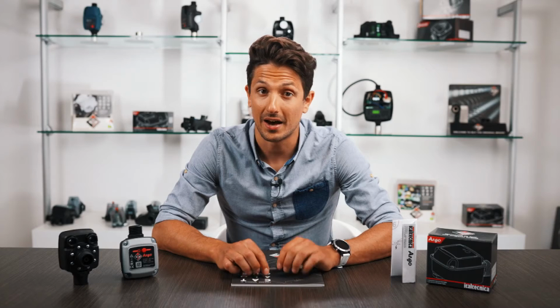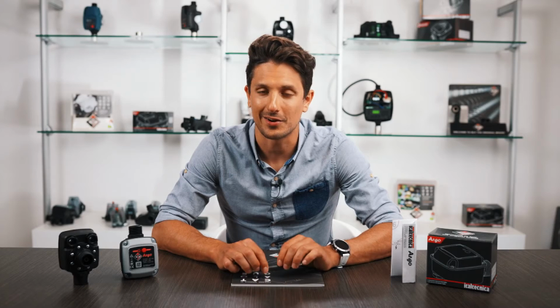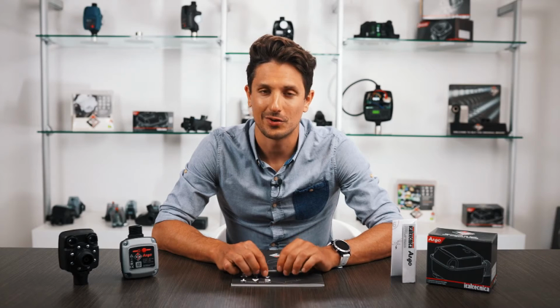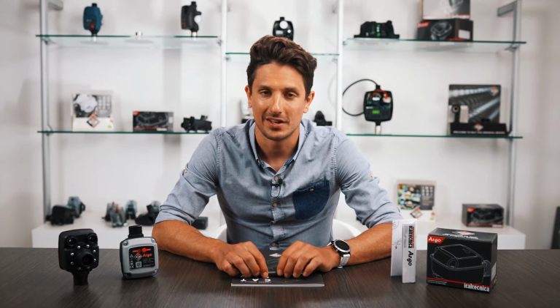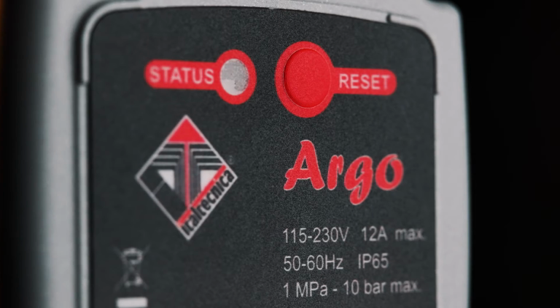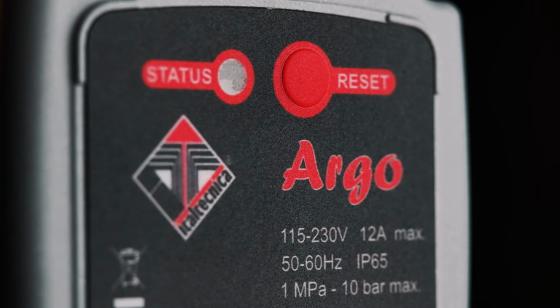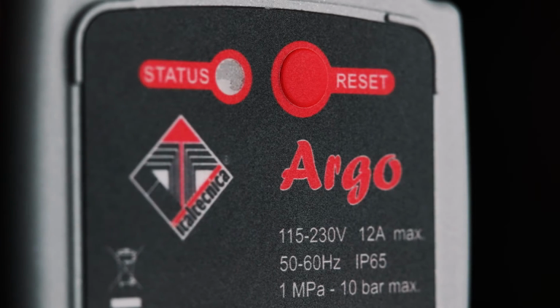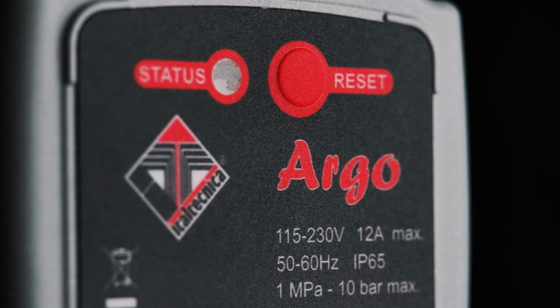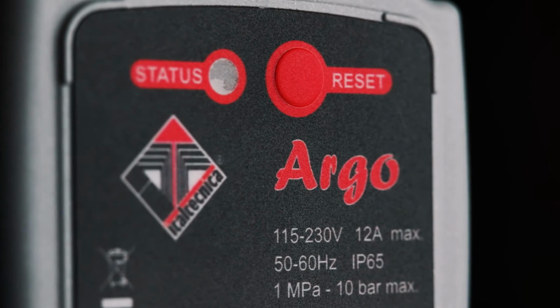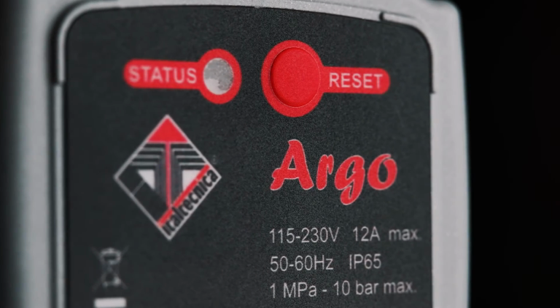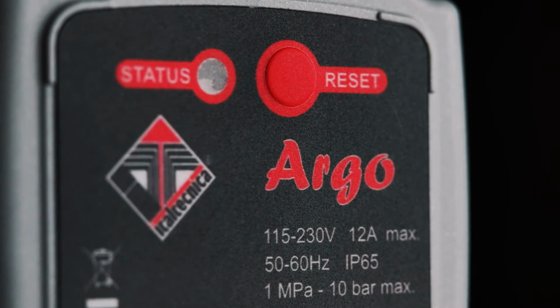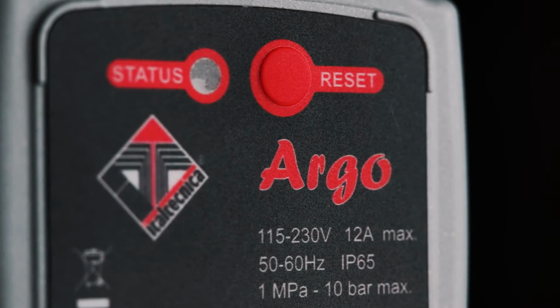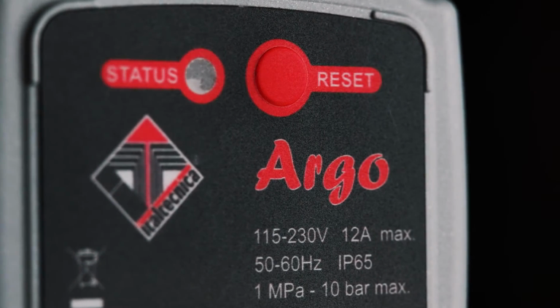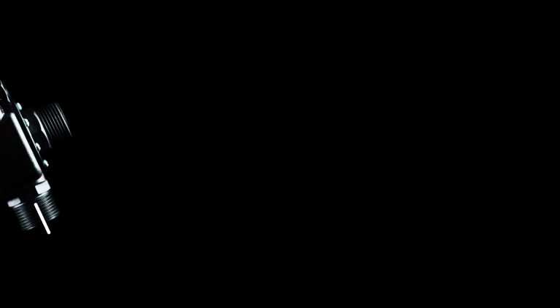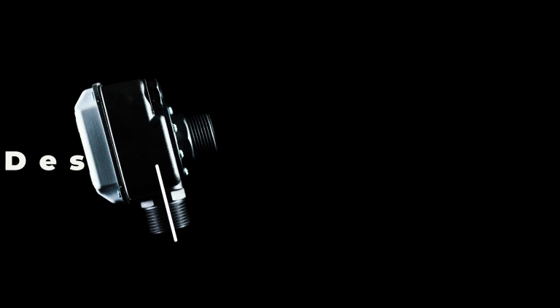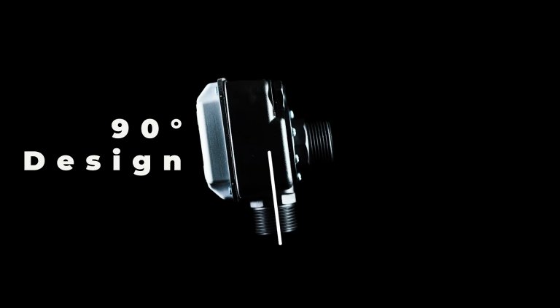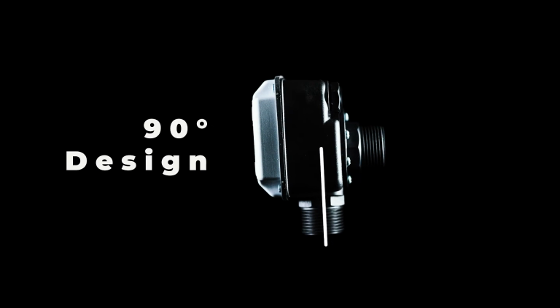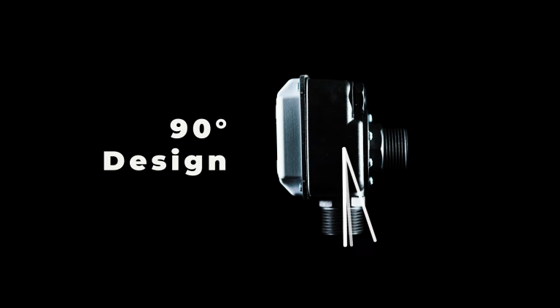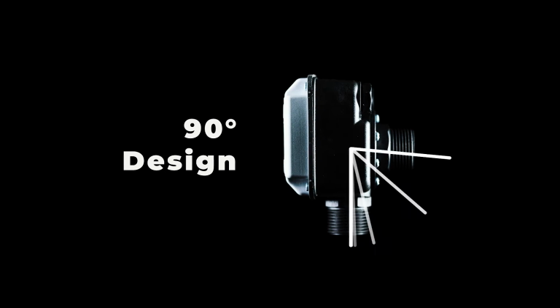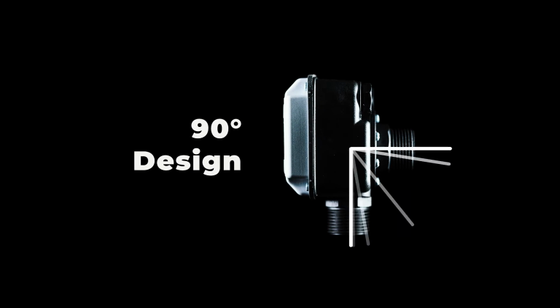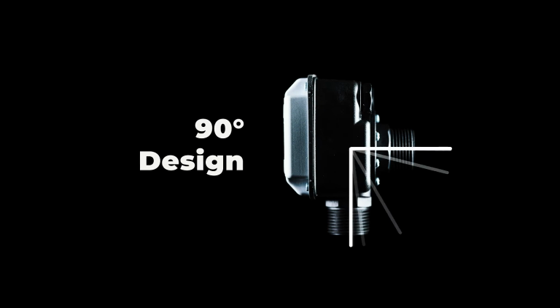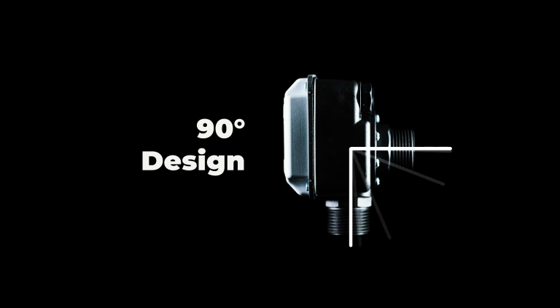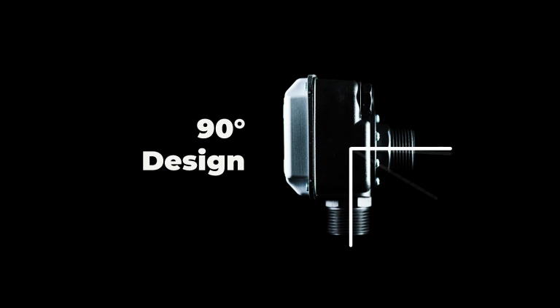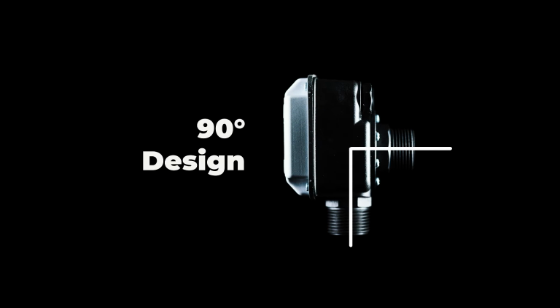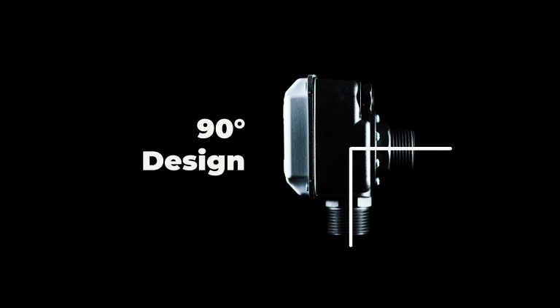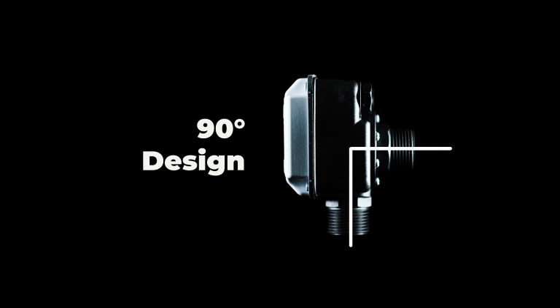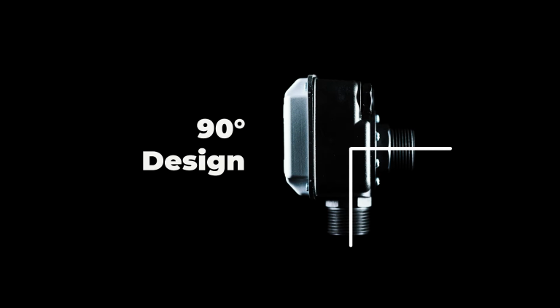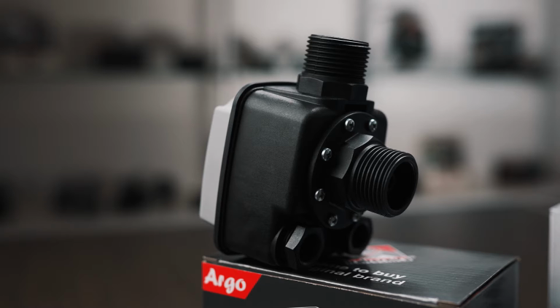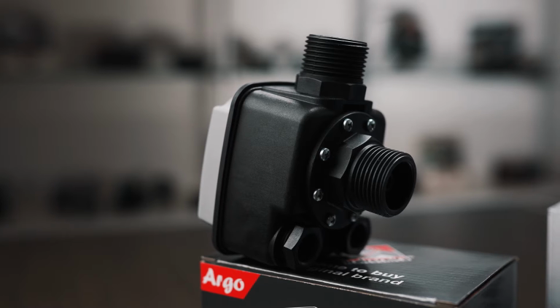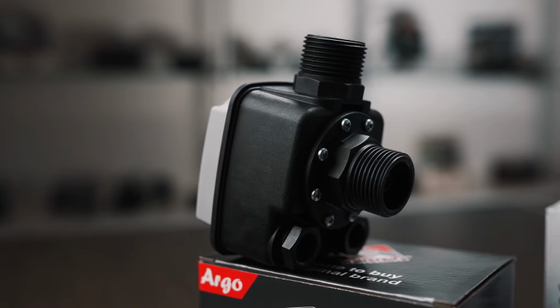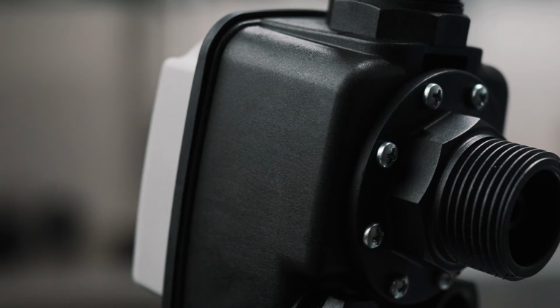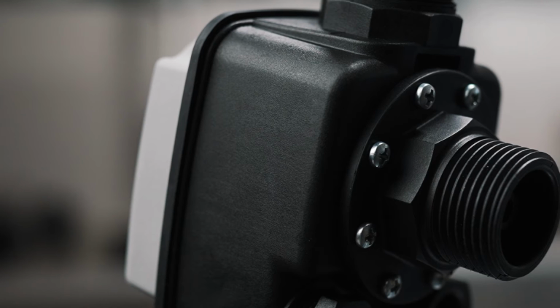Argo is compact in size and has a 90-degree 1-inch male connection, which allows a quick and easy installation.